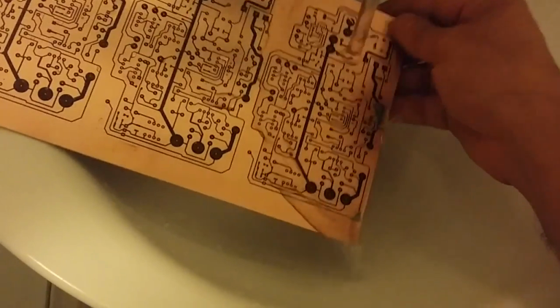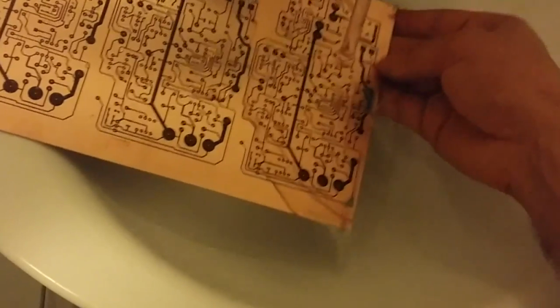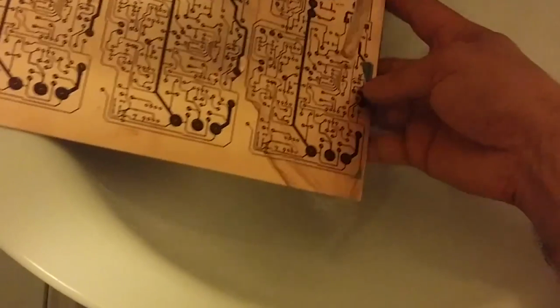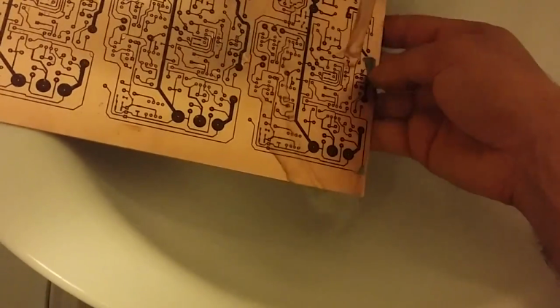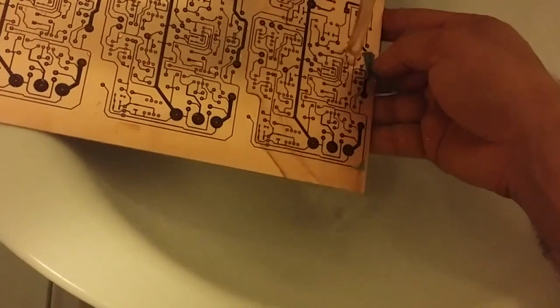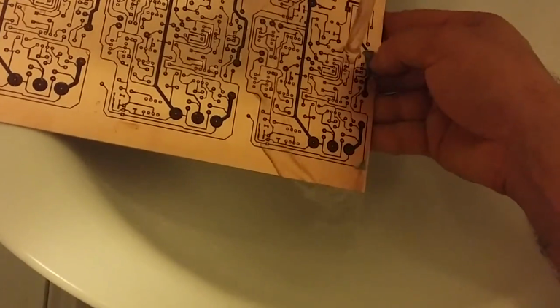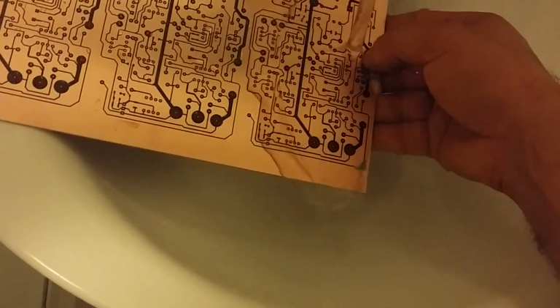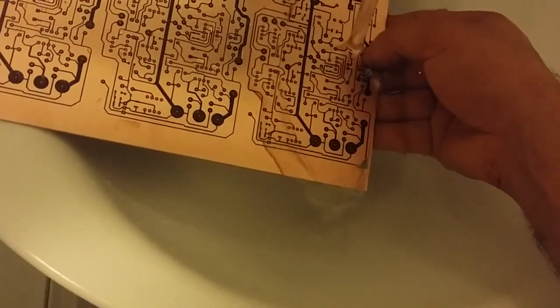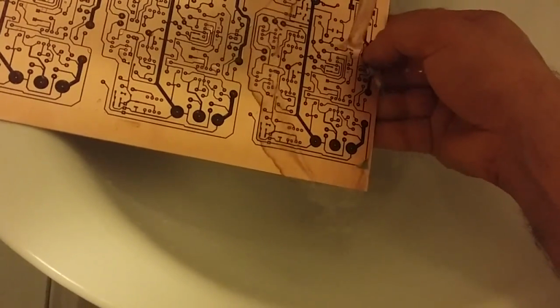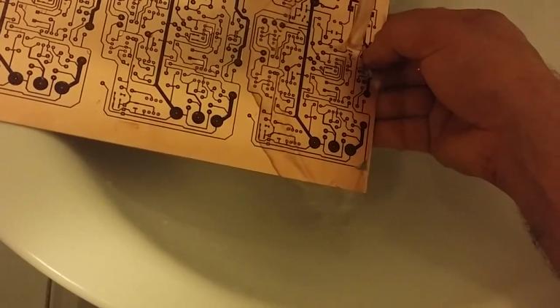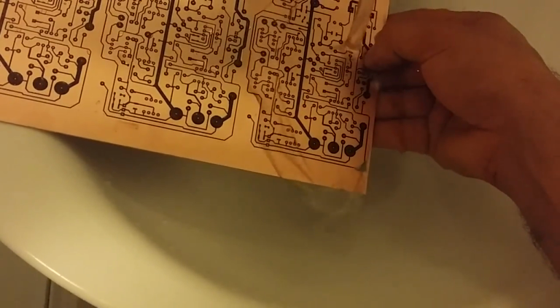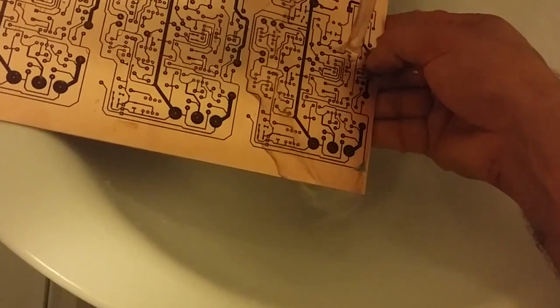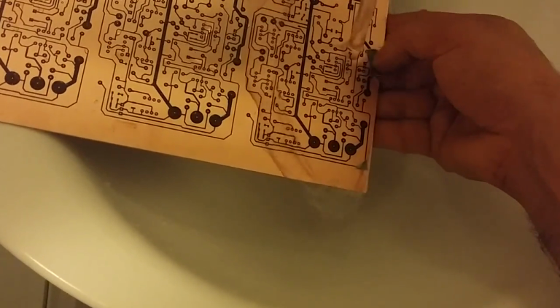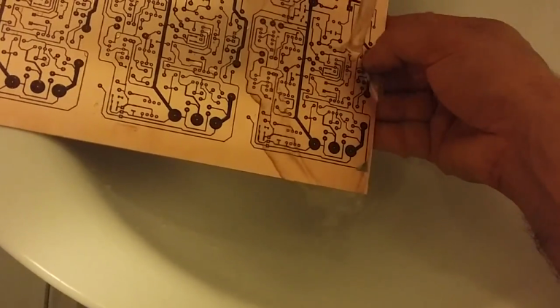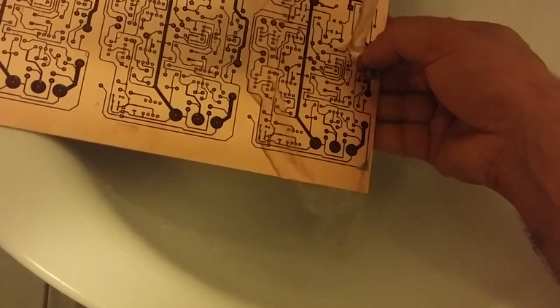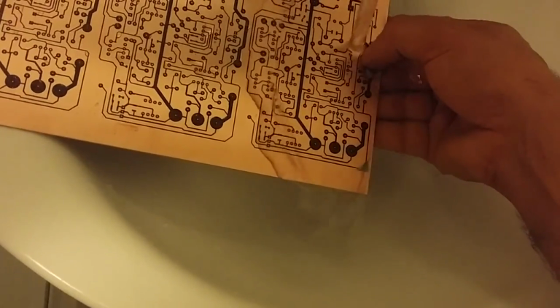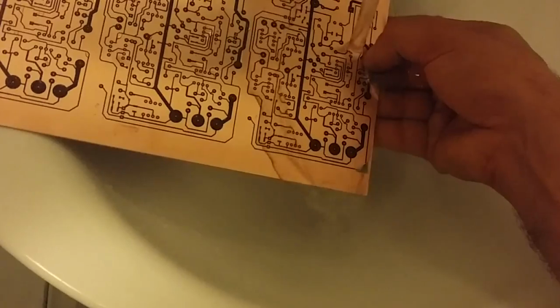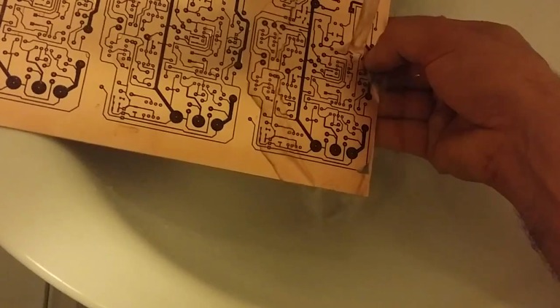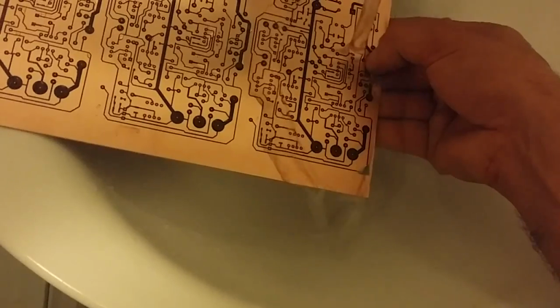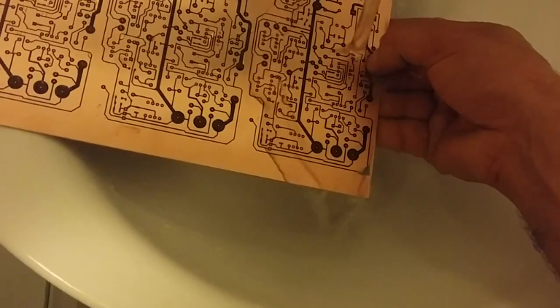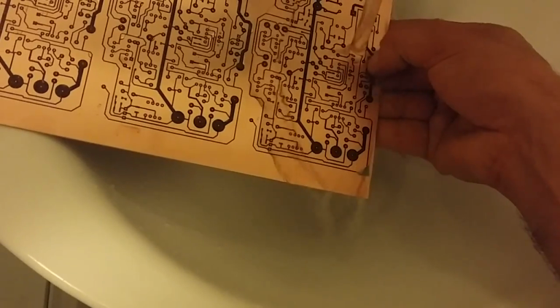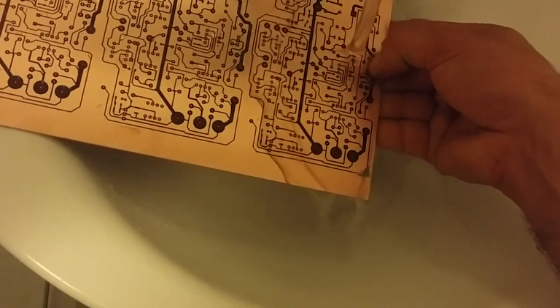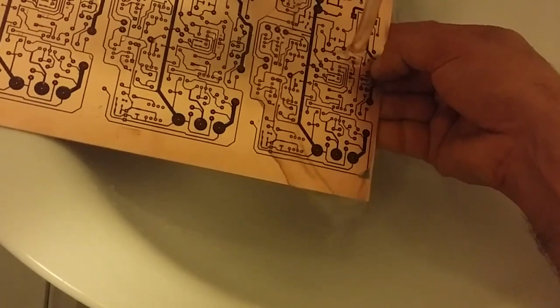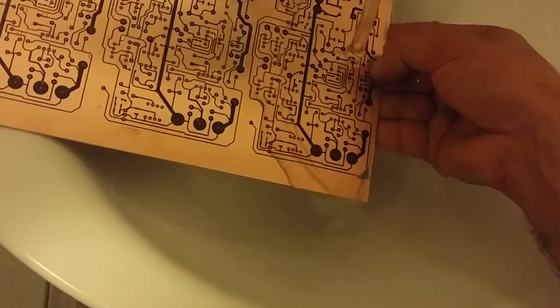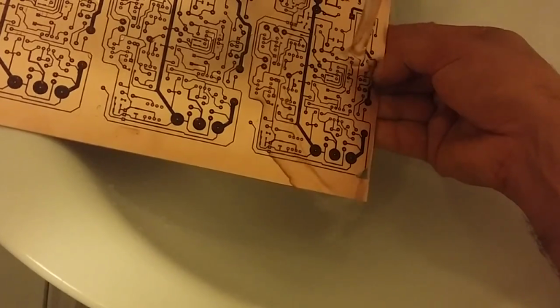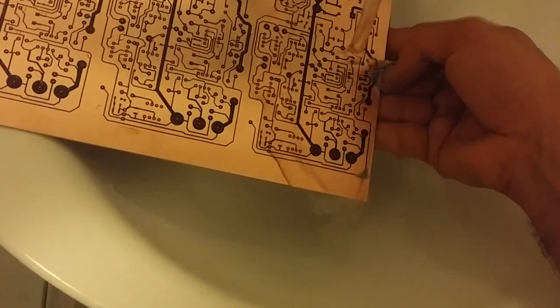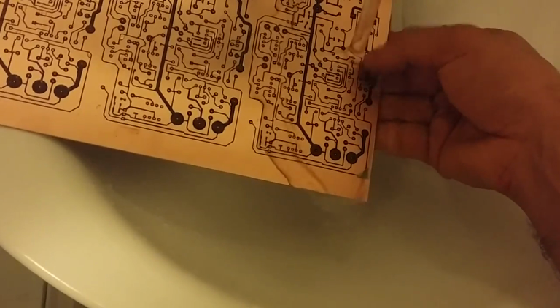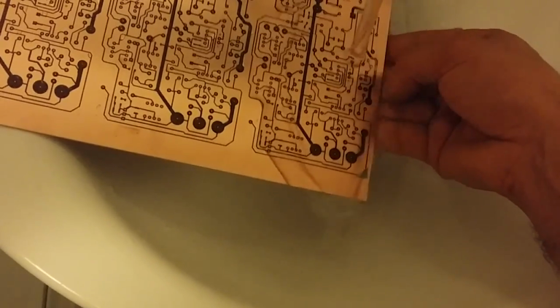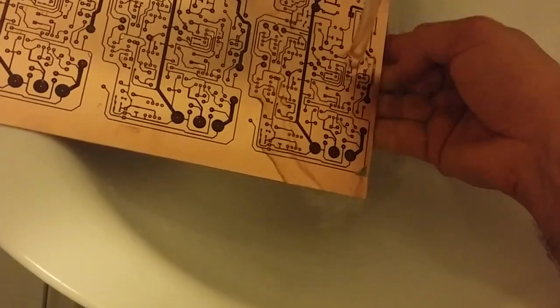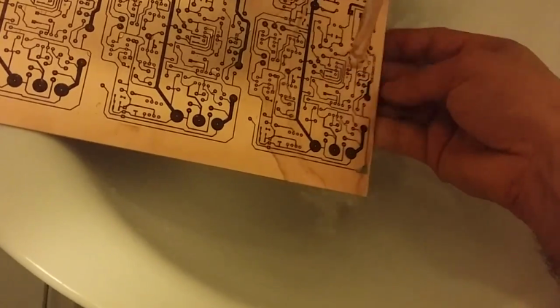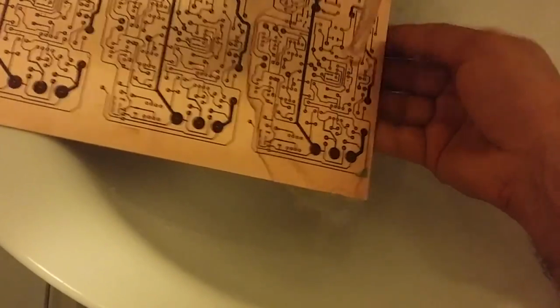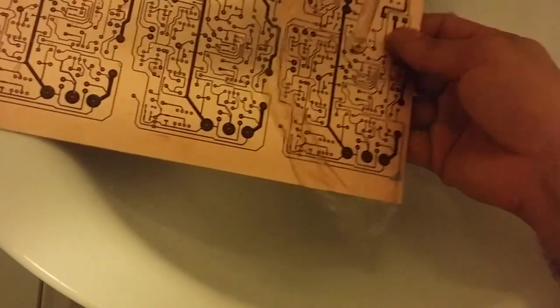I need to definitely retouch this board. There we go.